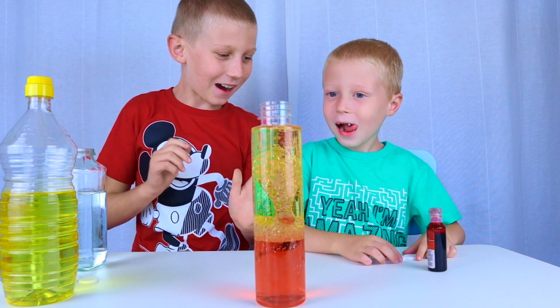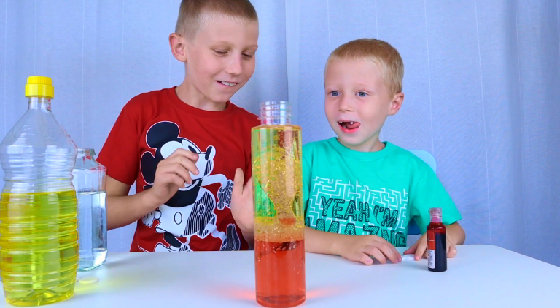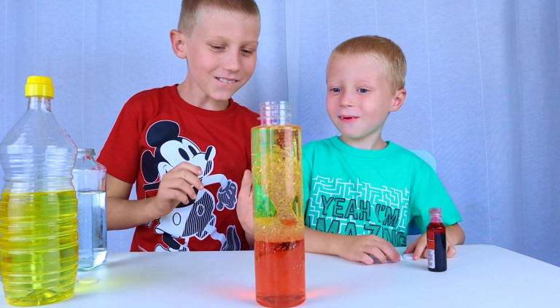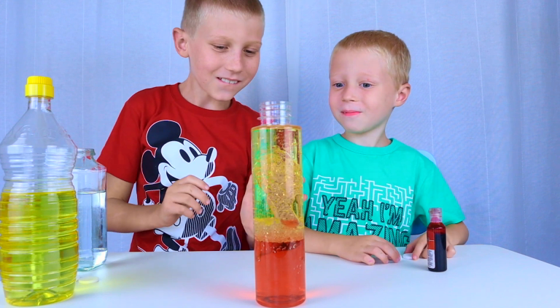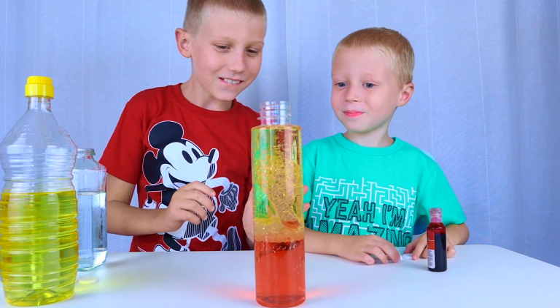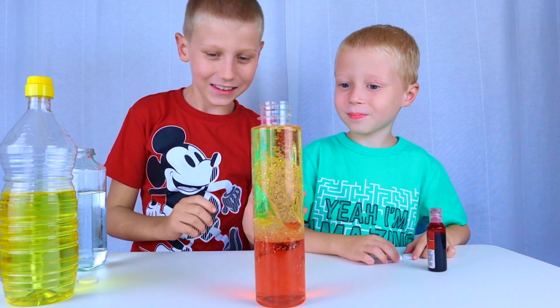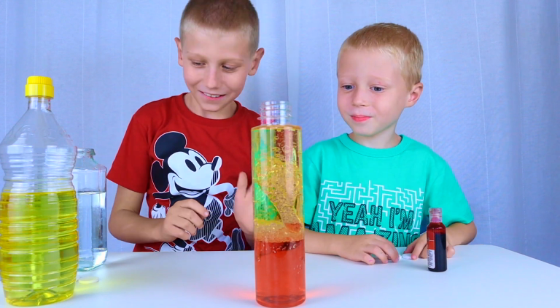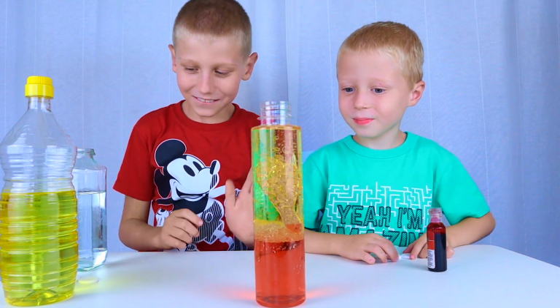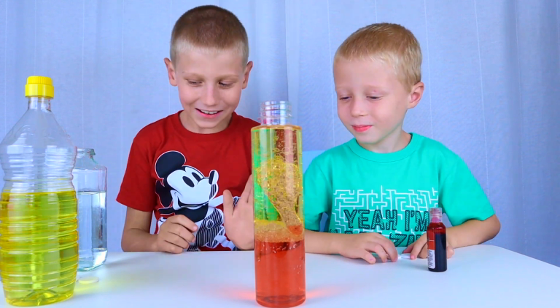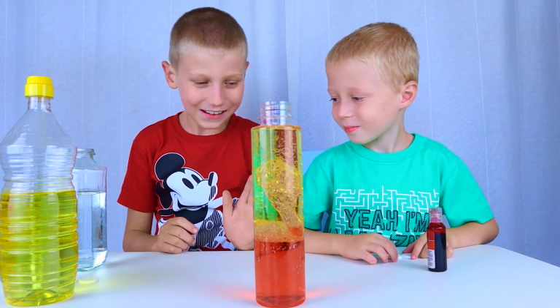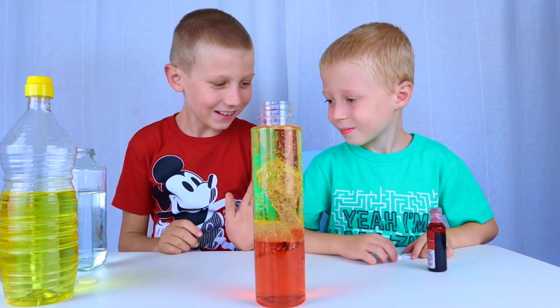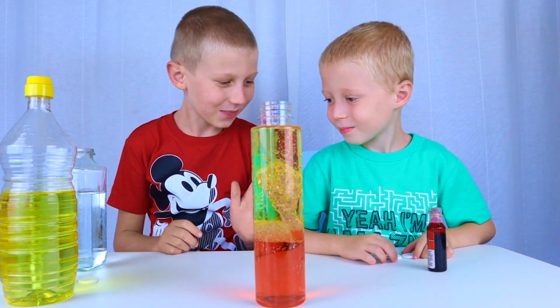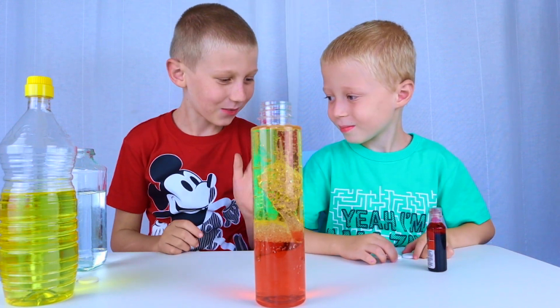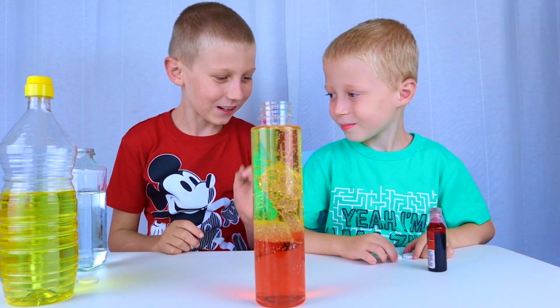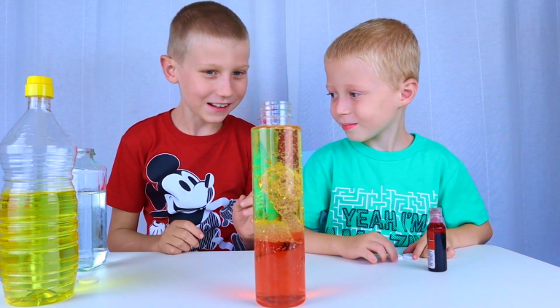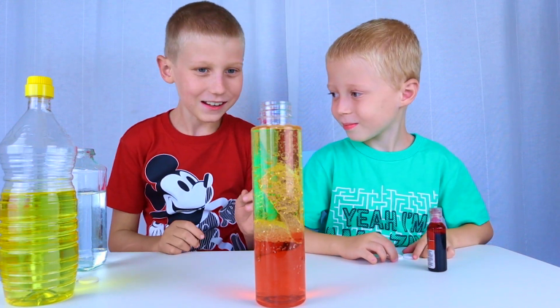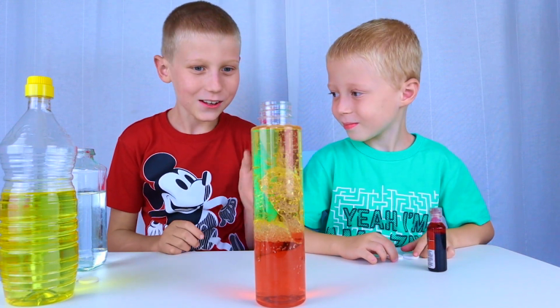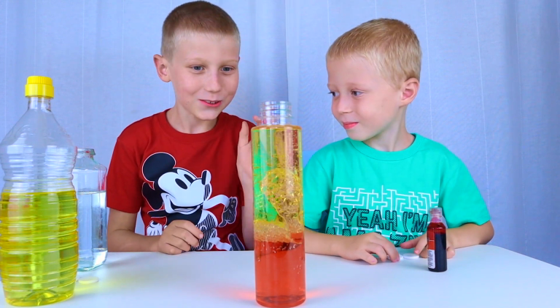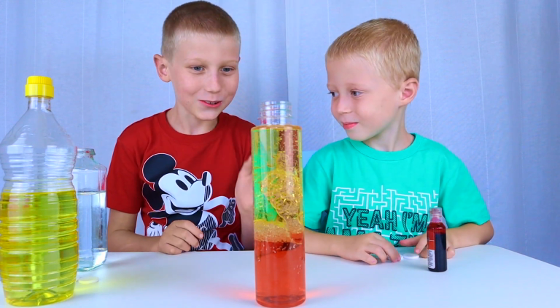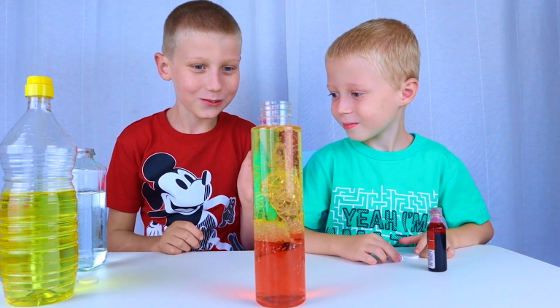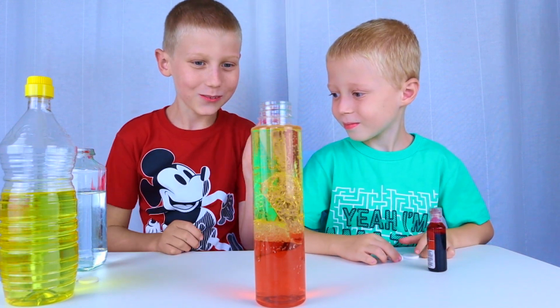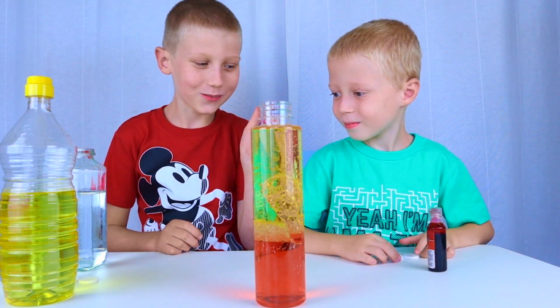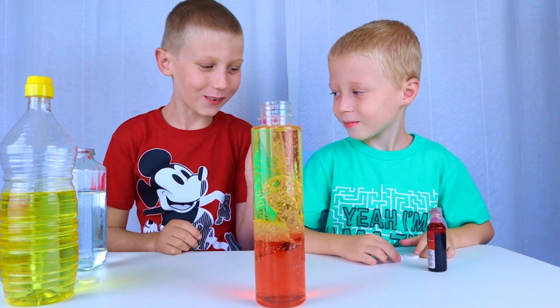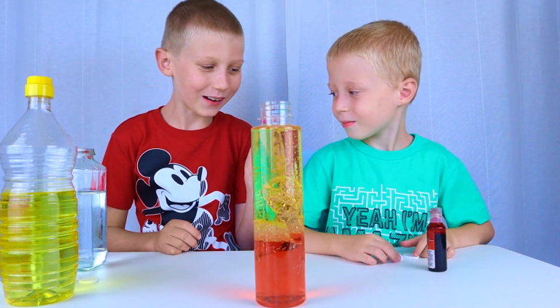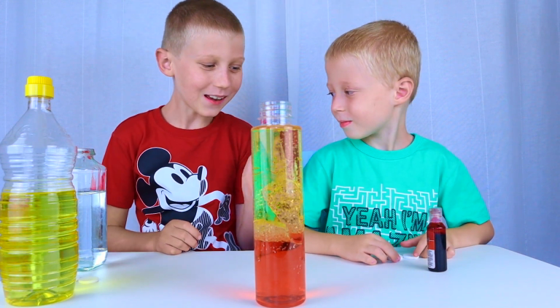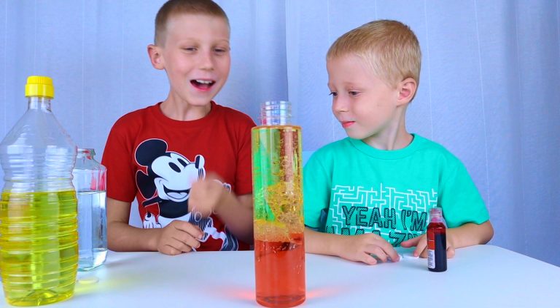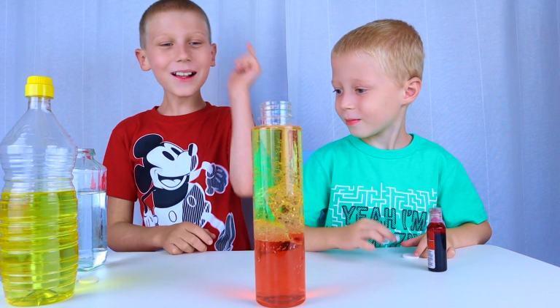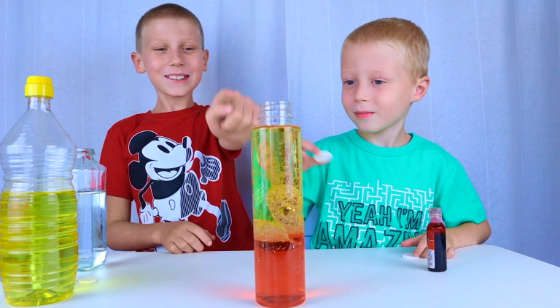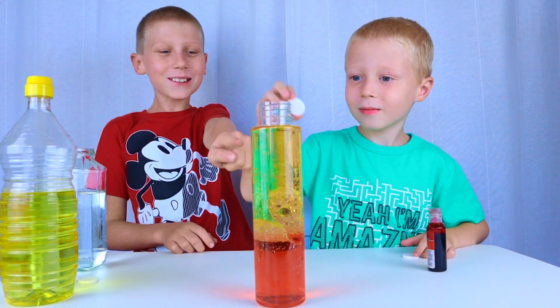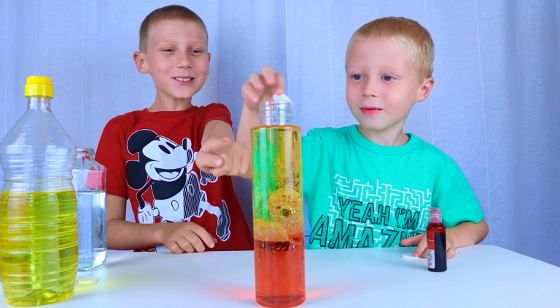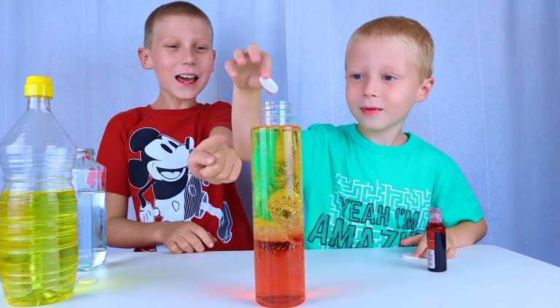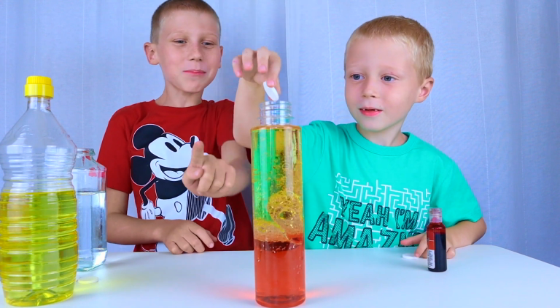Get ready. Three, two, one — Alka-Seltzer tablet.